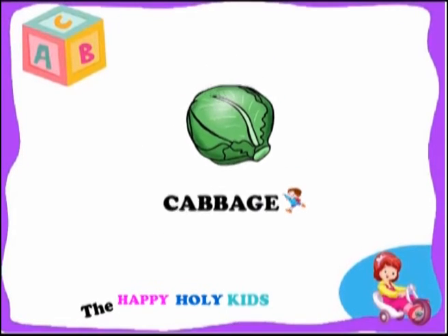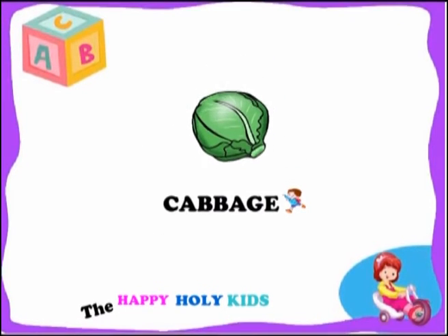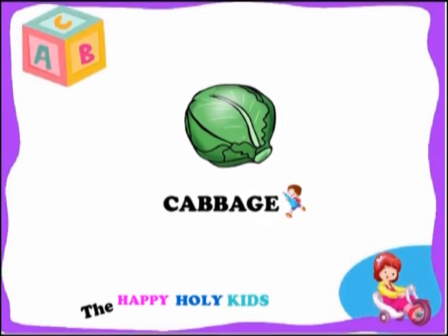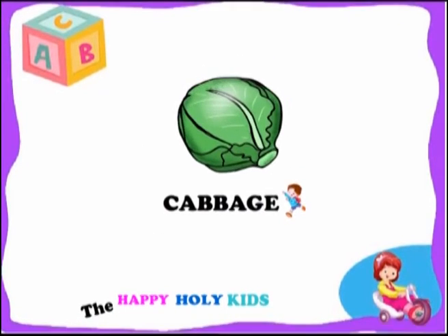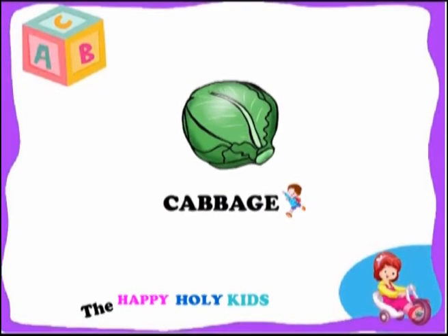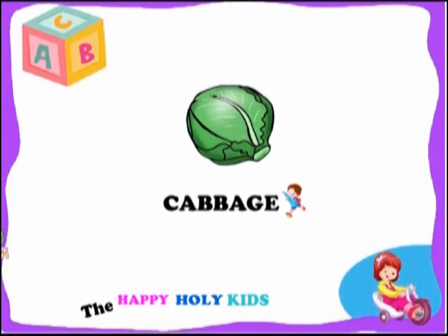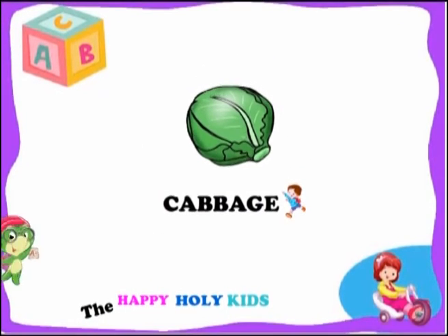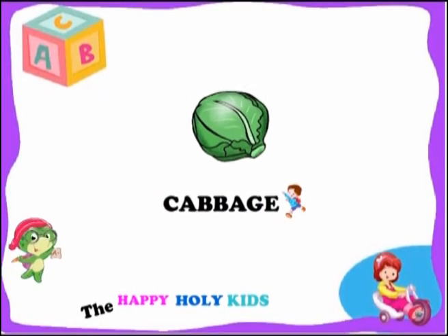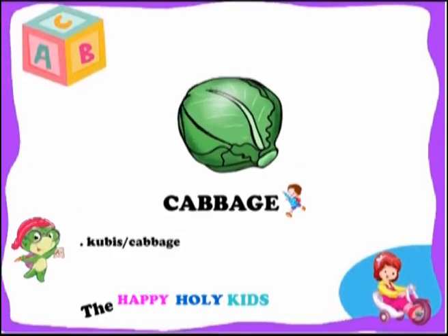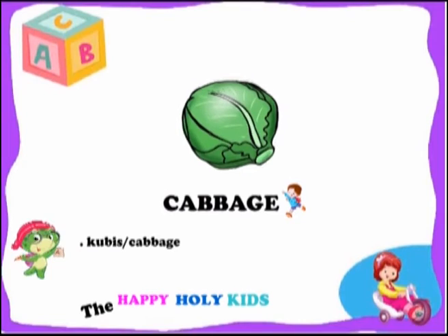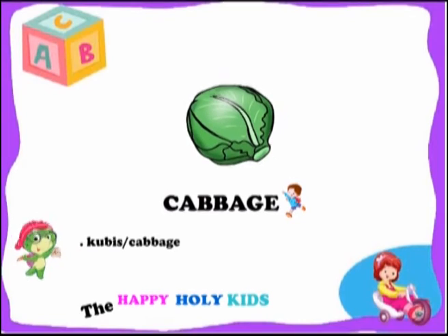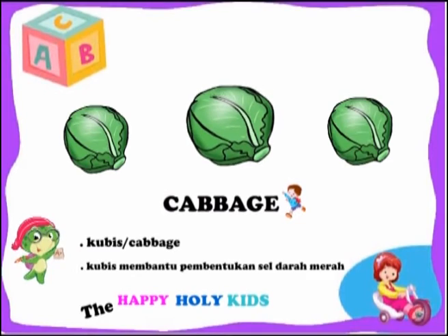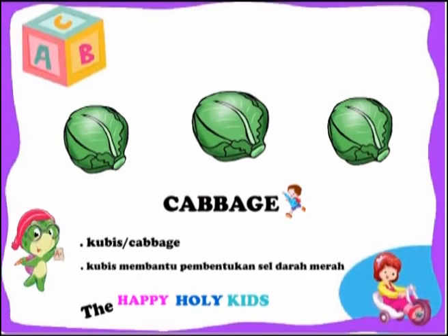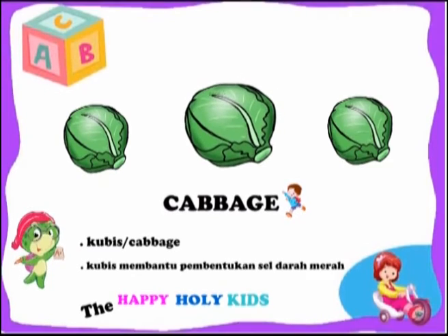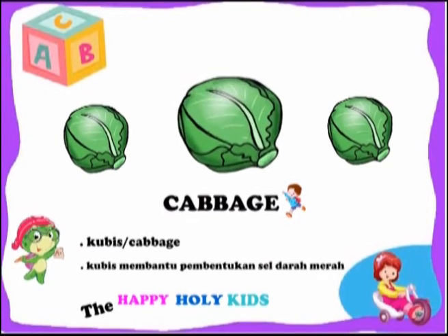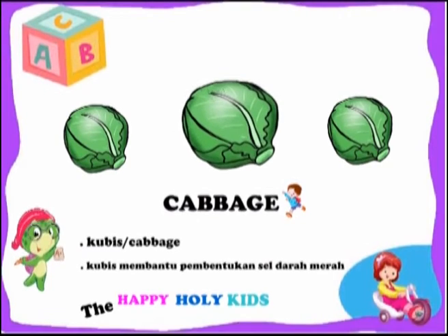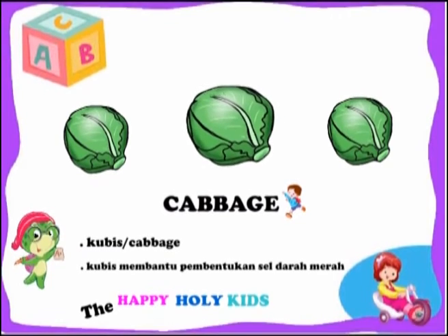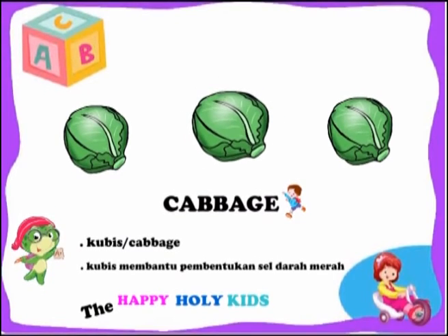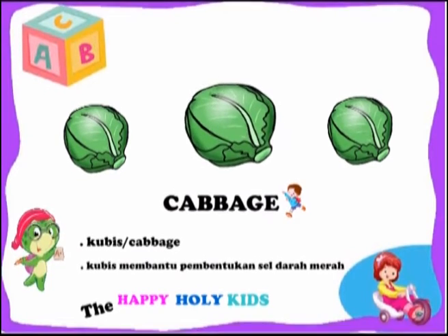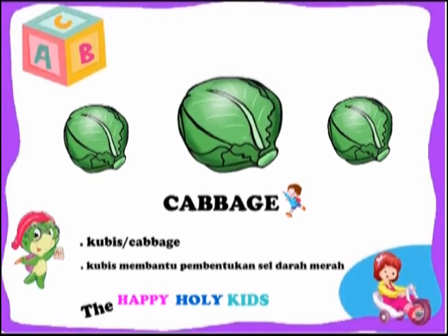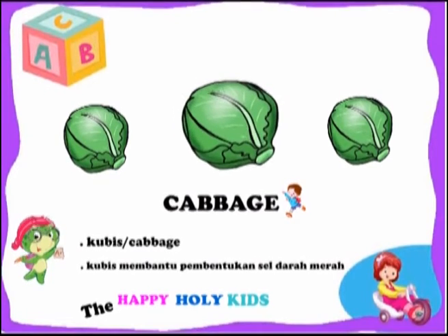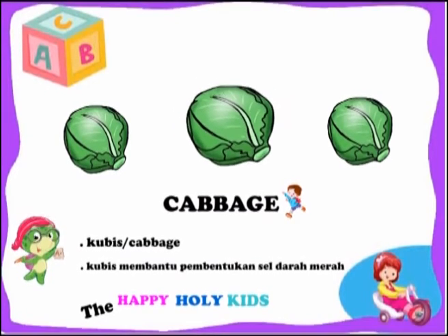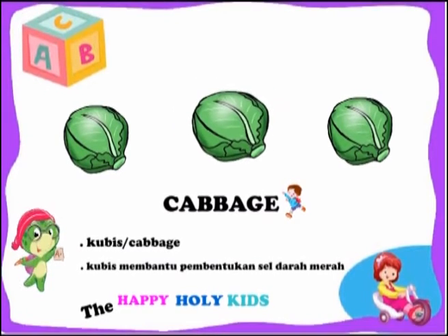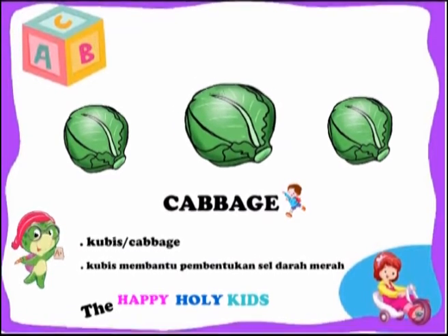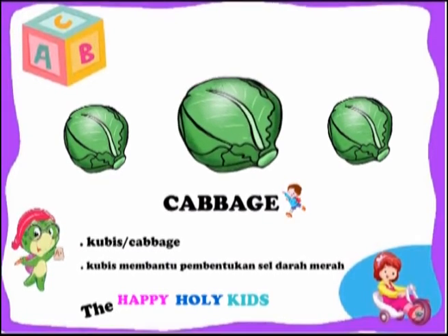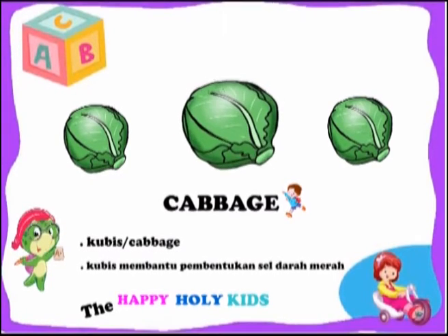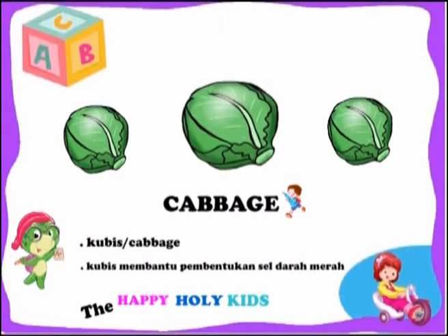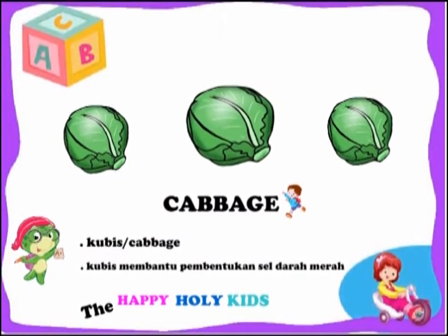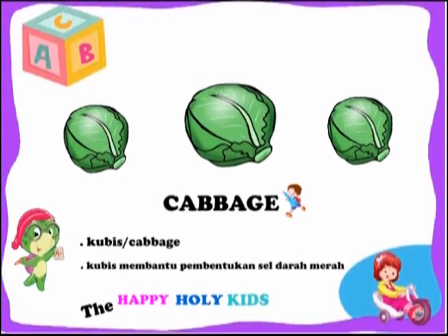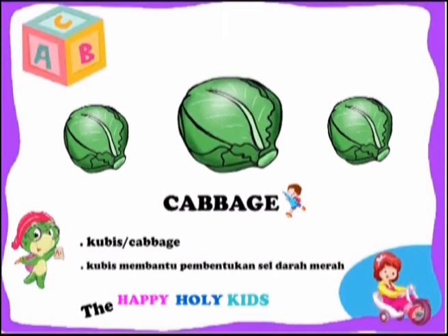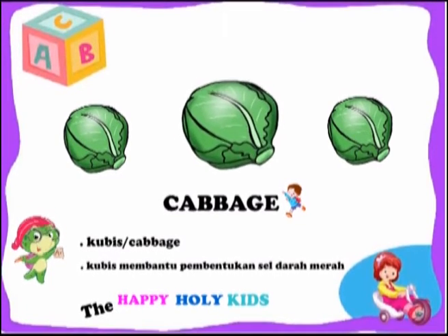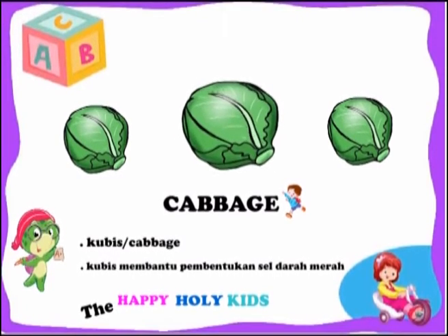This is a cabbage. Cabbage can help the formation of red blood cells.